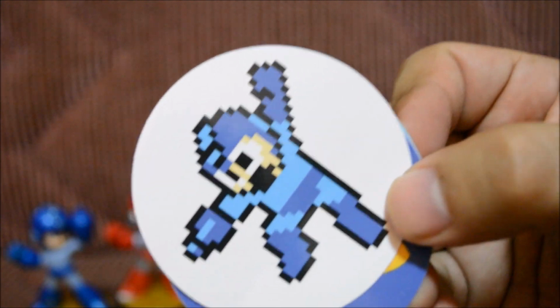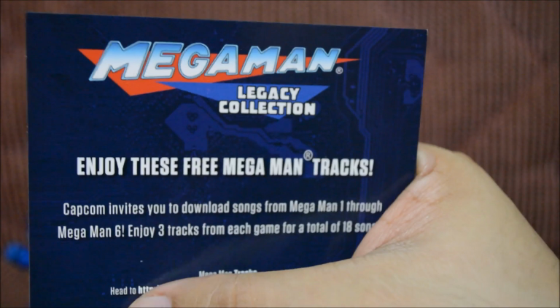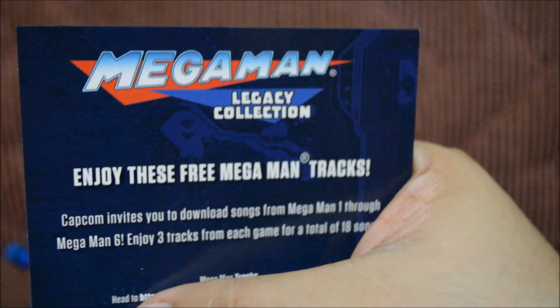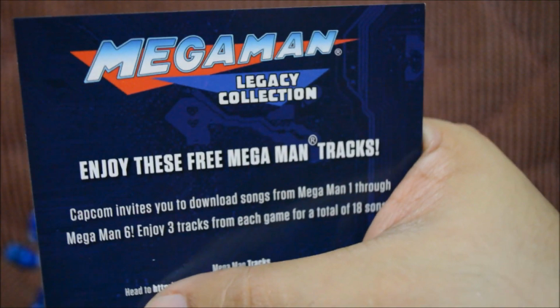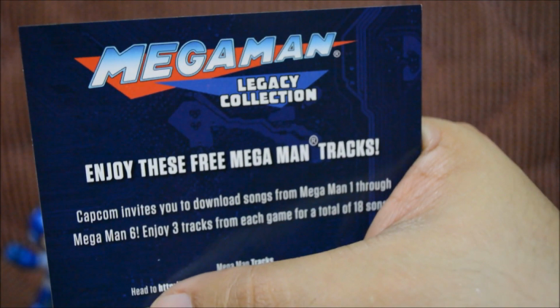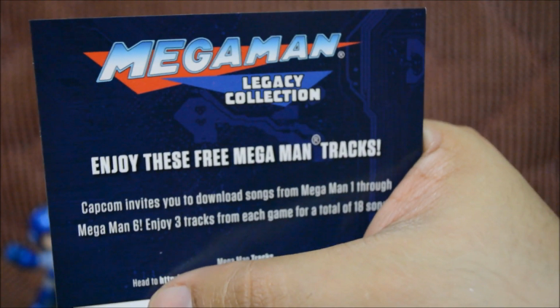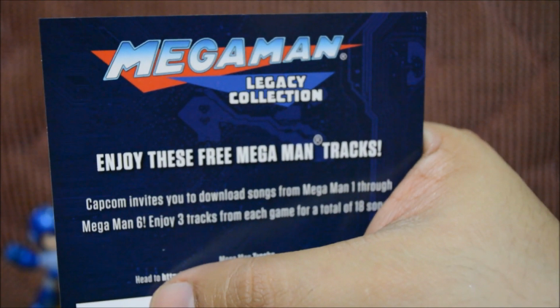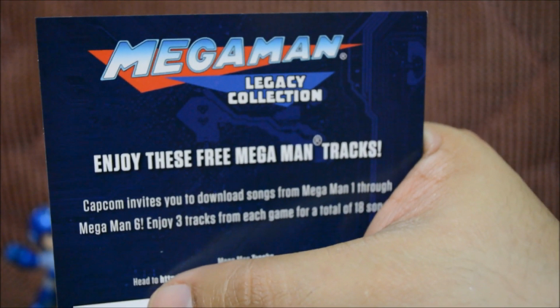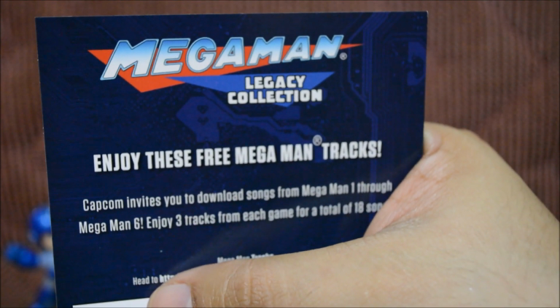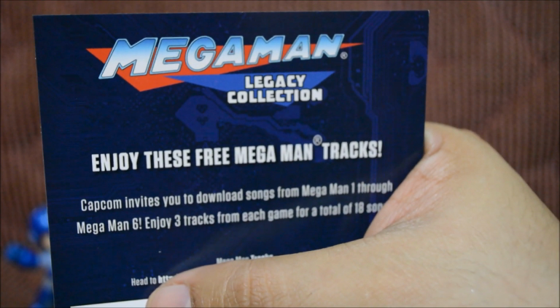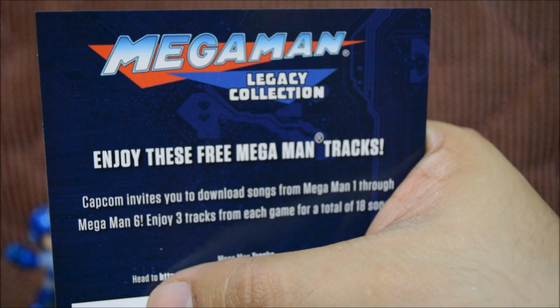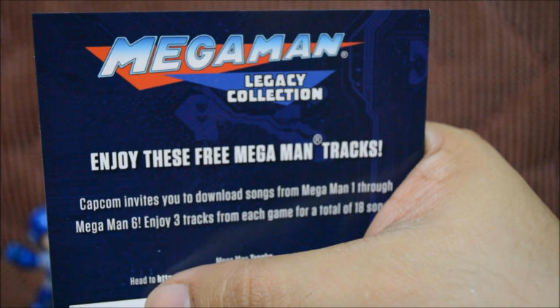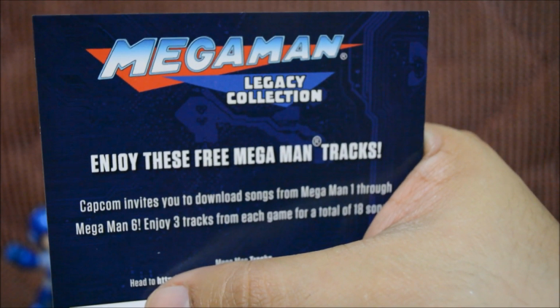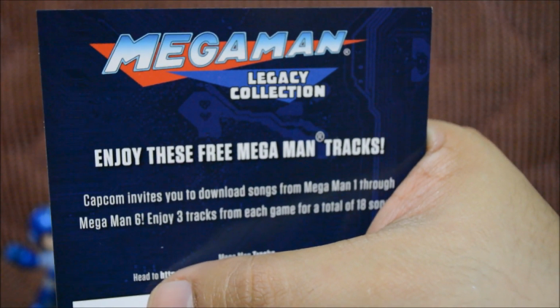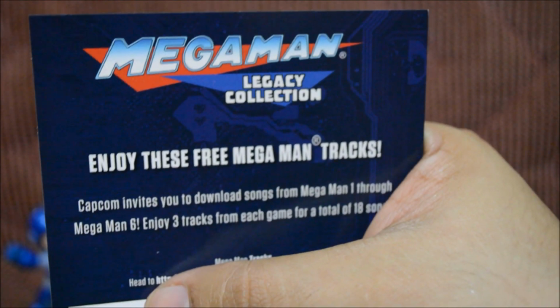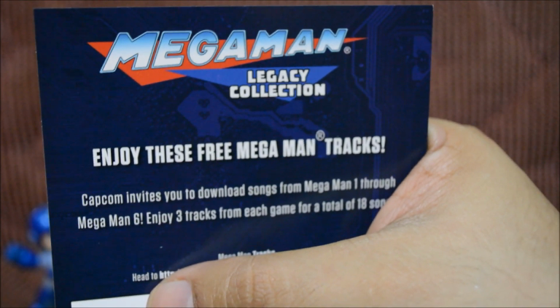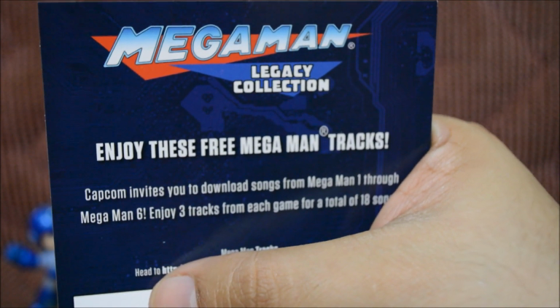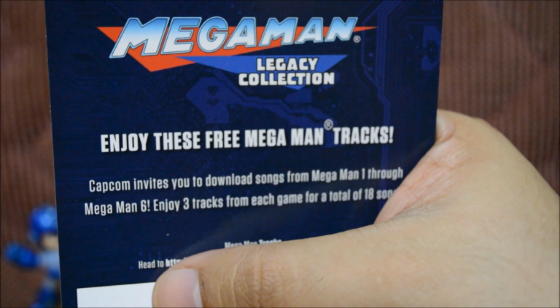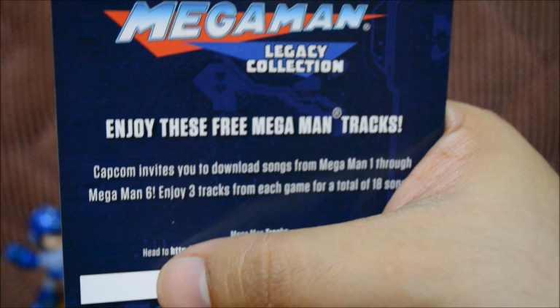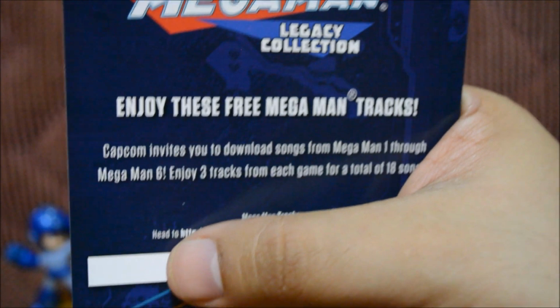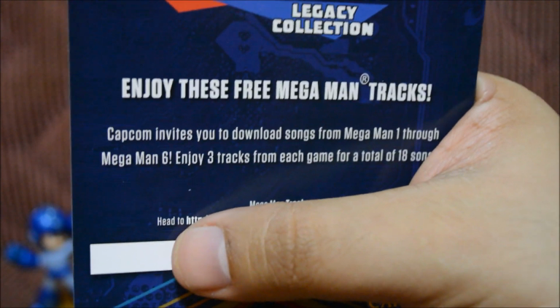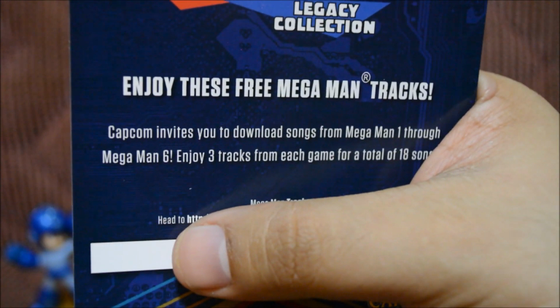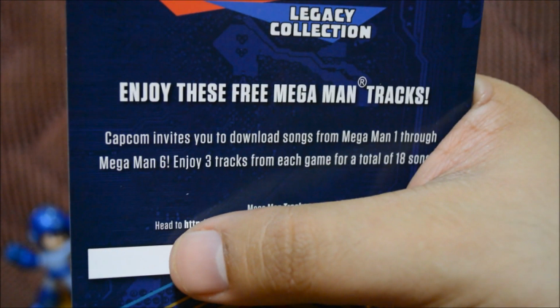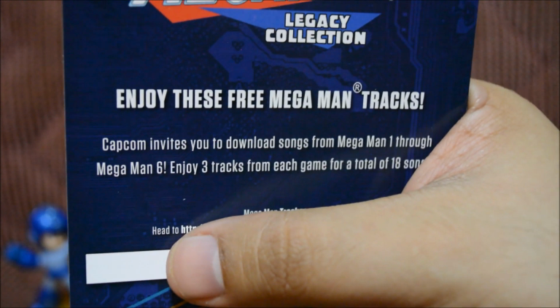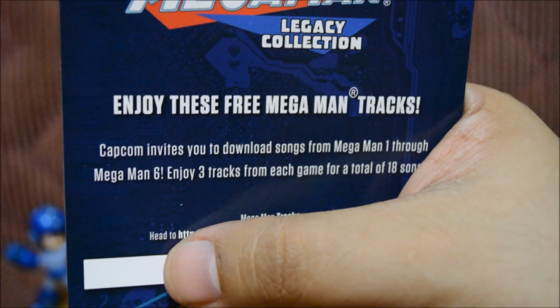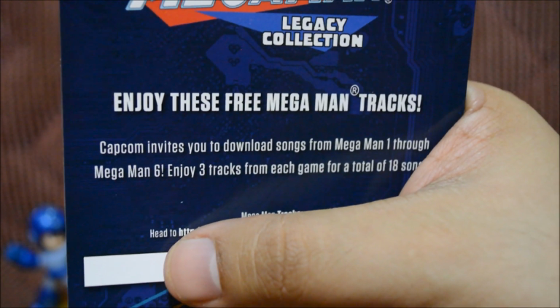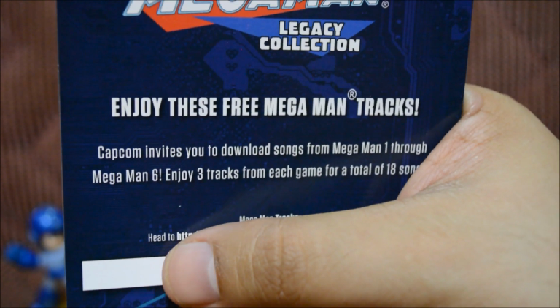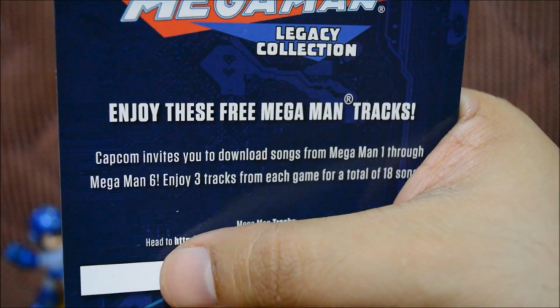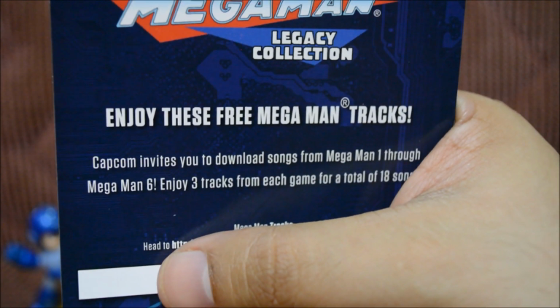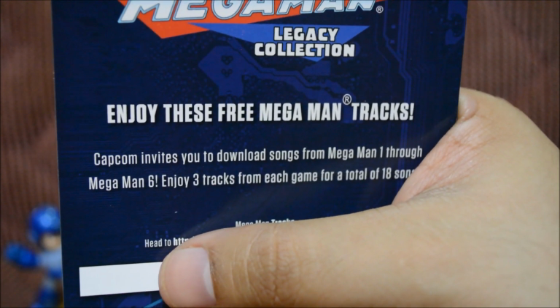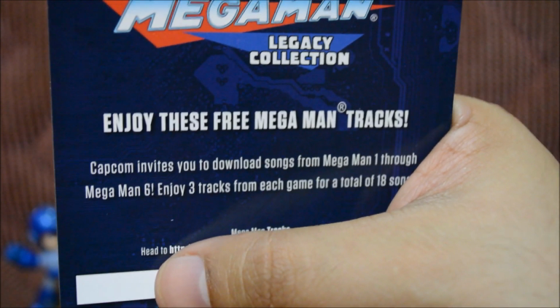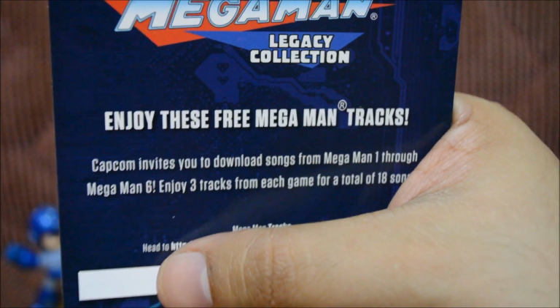Here's a little pamphlet so you can get your free music for Mega Man — it's pretty awesome. I'm covering the code obviously so you guys don't steal my music. Thieves.